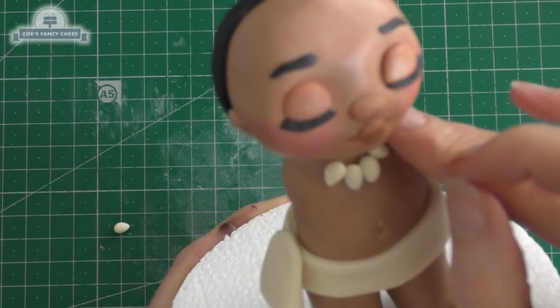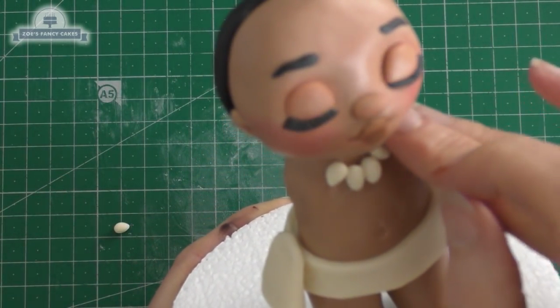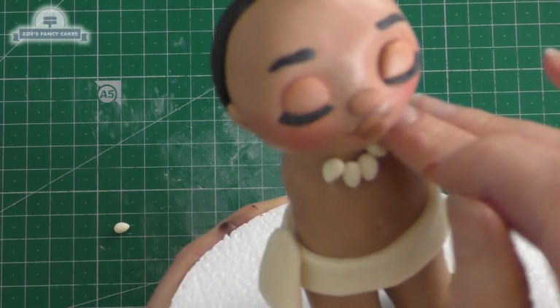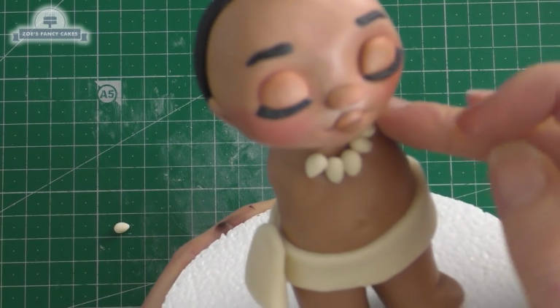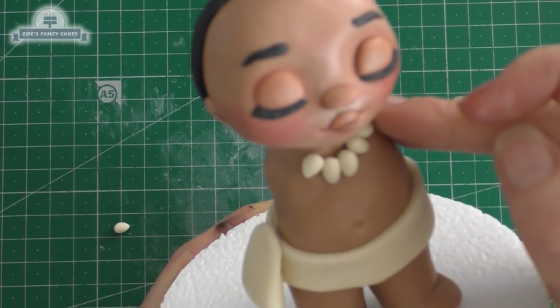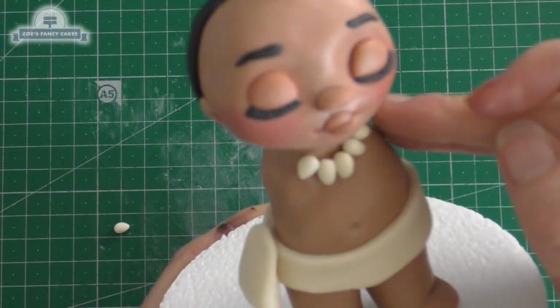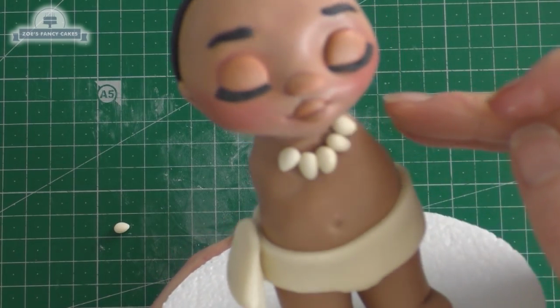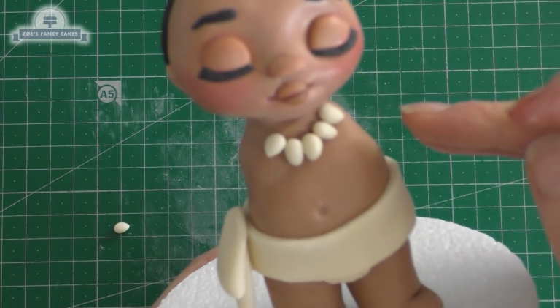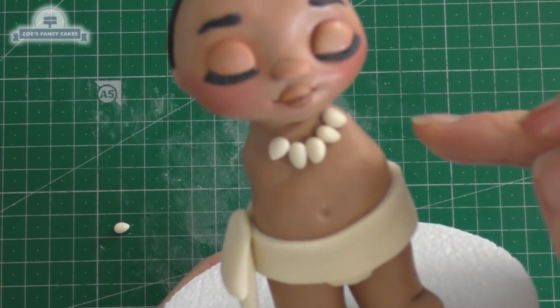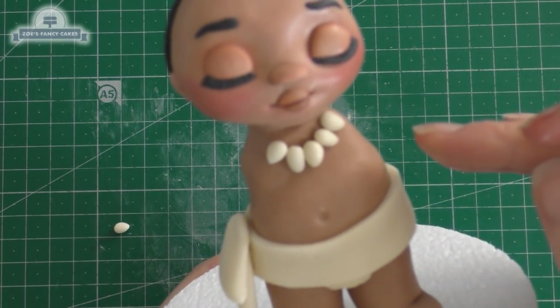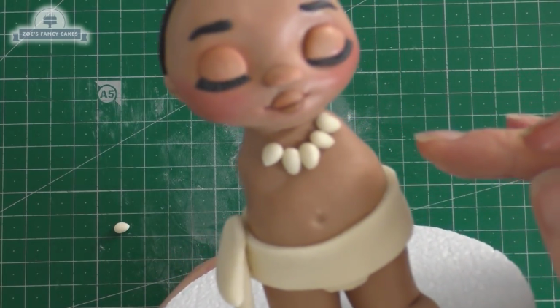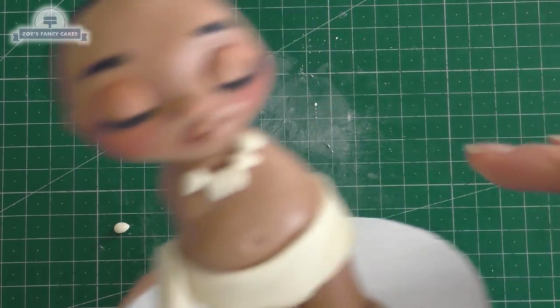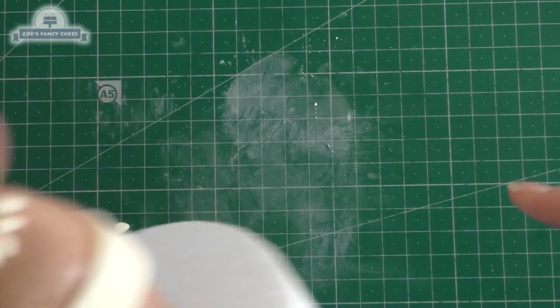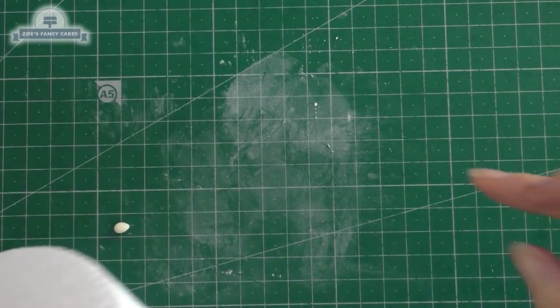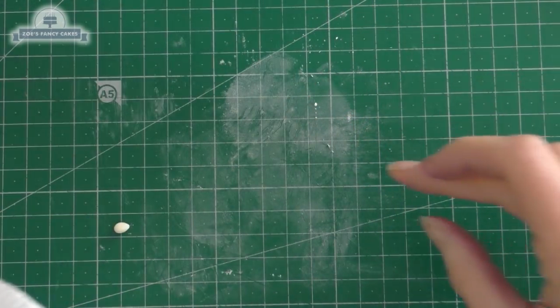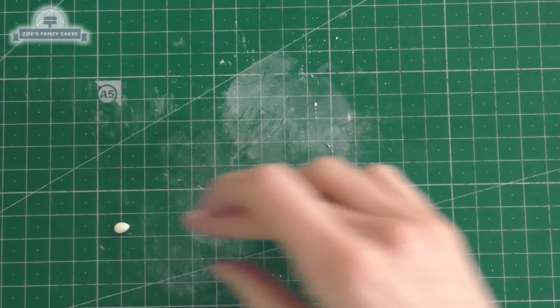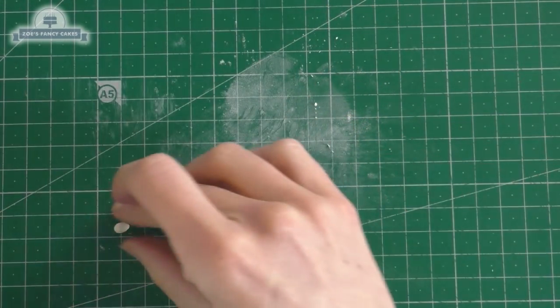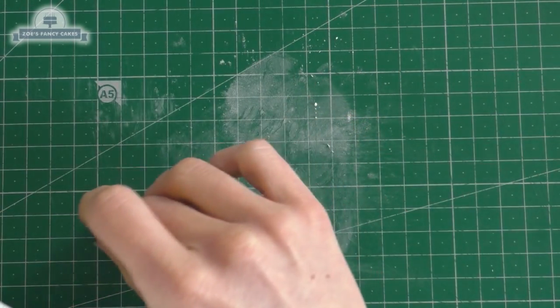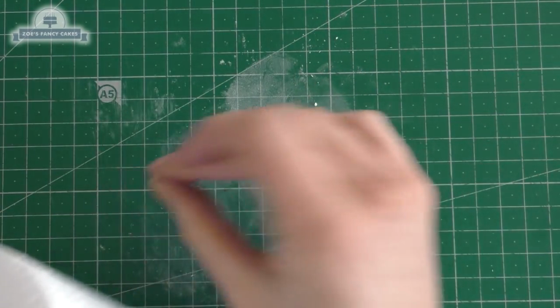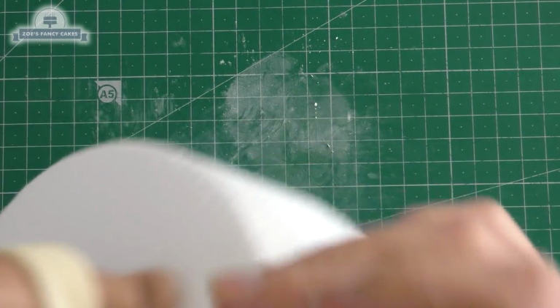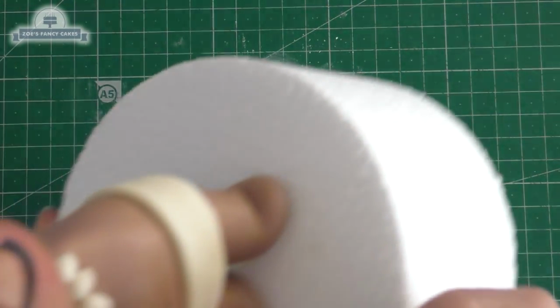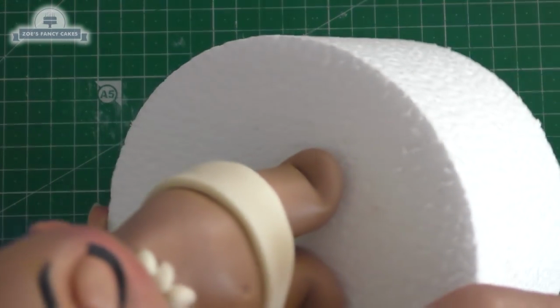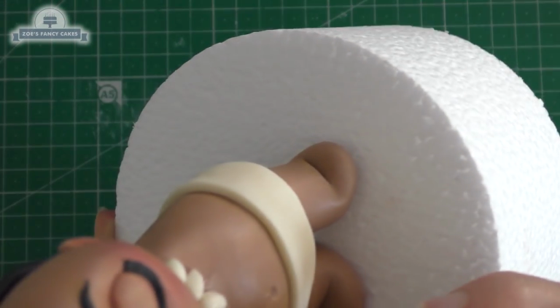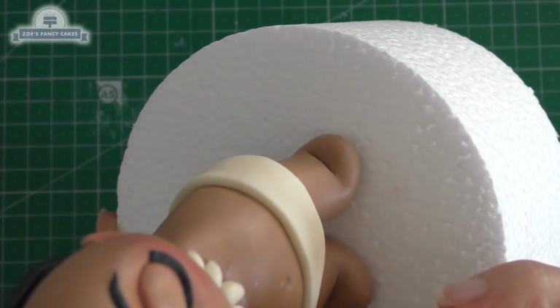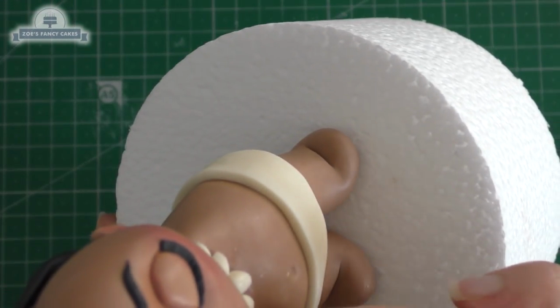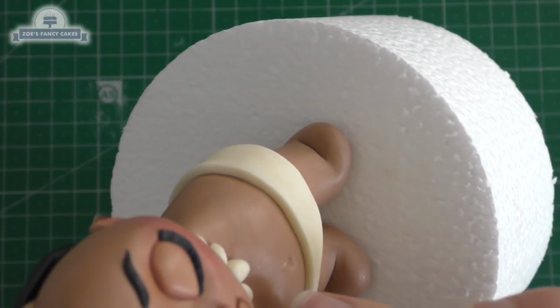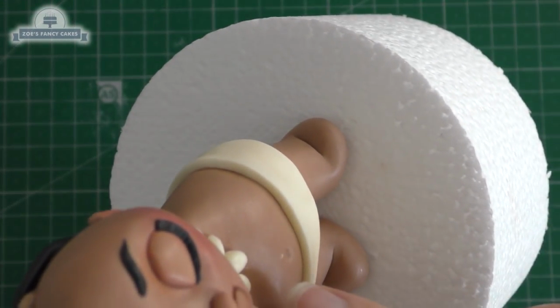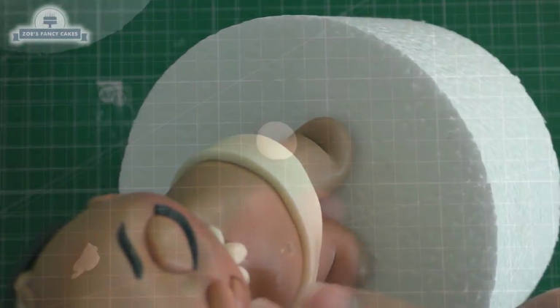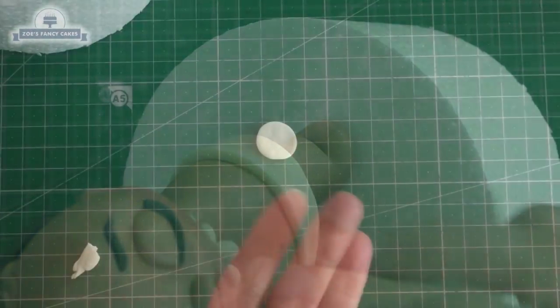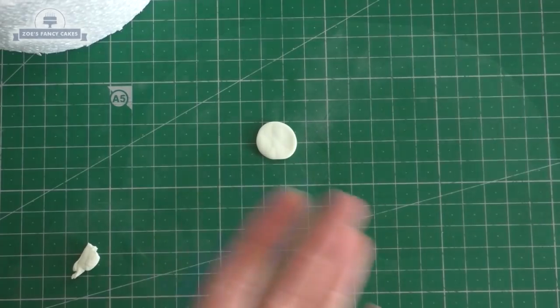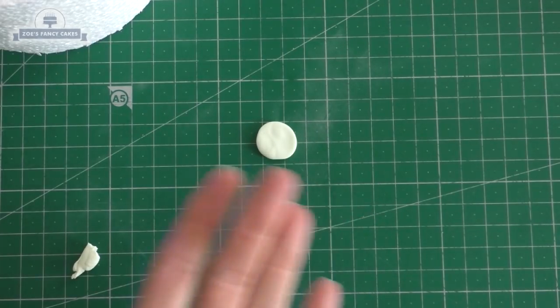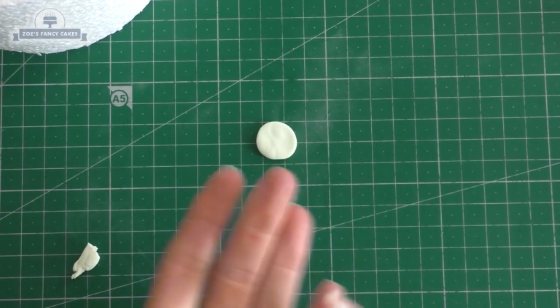She needs a shell necklace, so I've just rolled some tiny little teardrops in a cream color and just stick those around her neck.